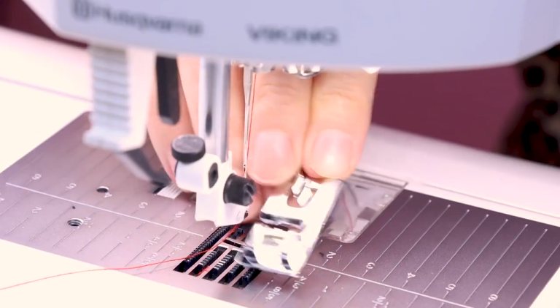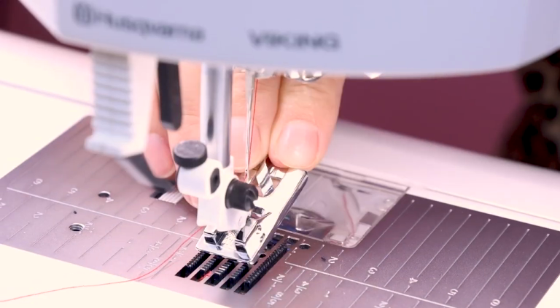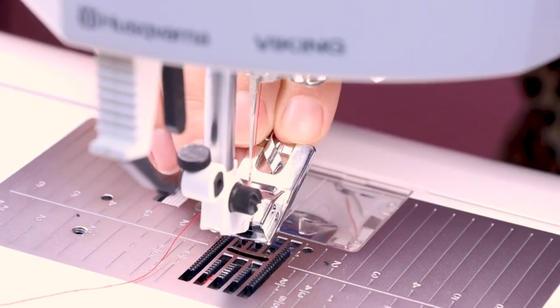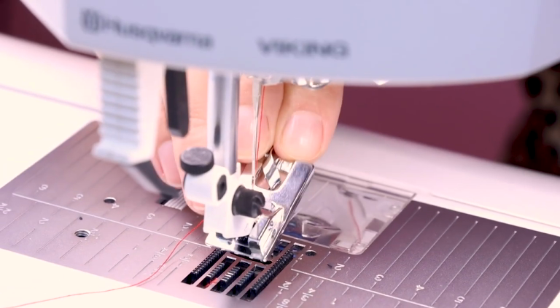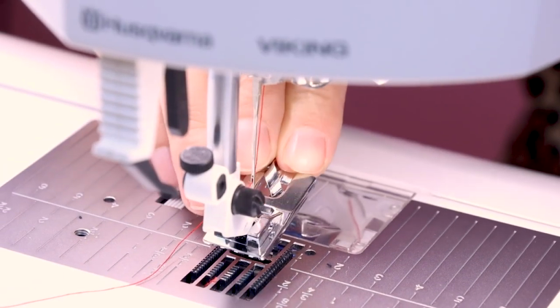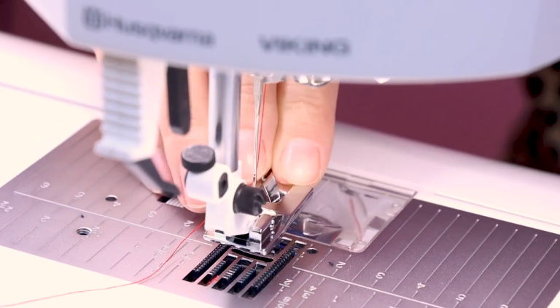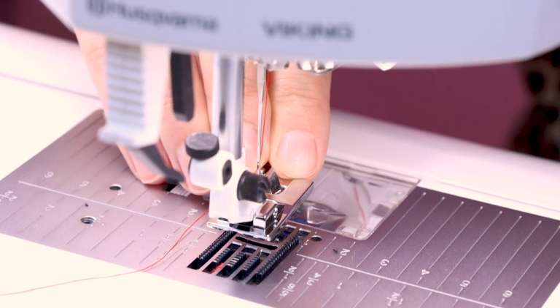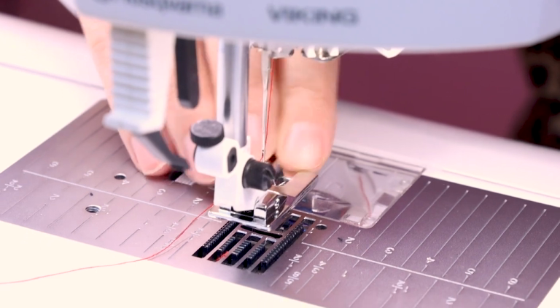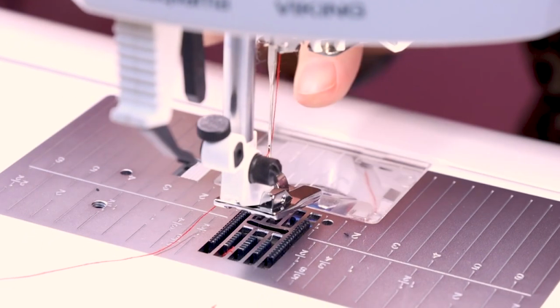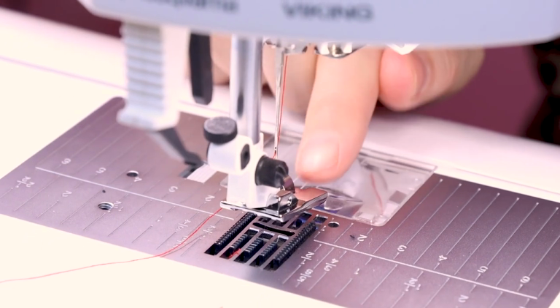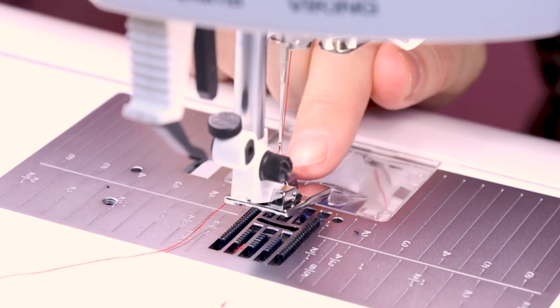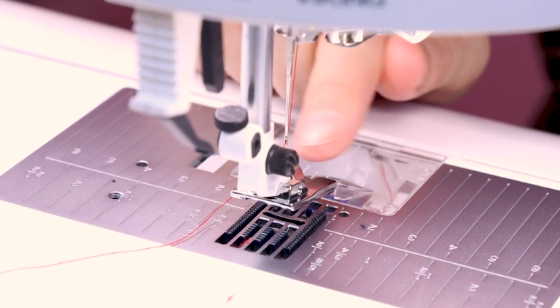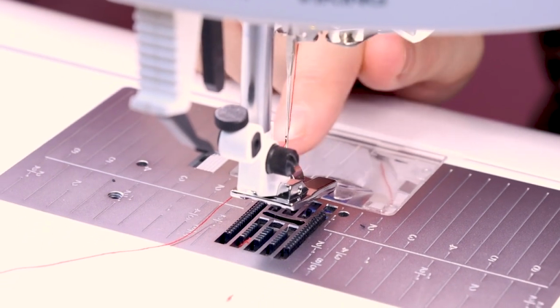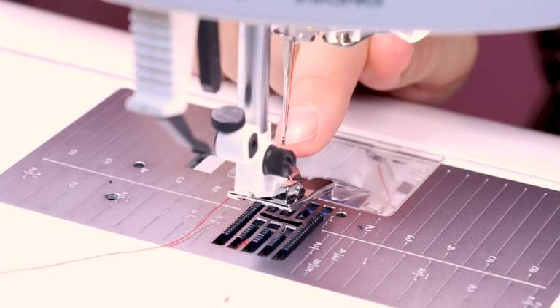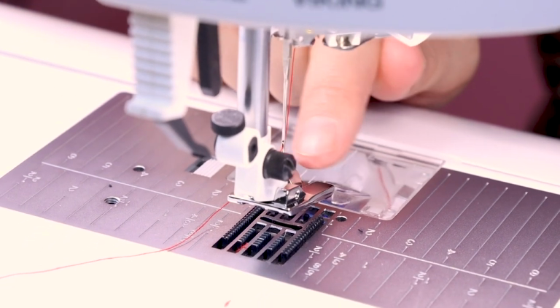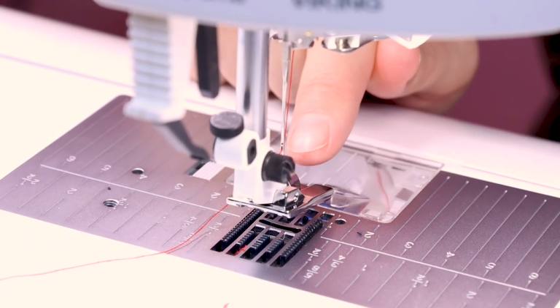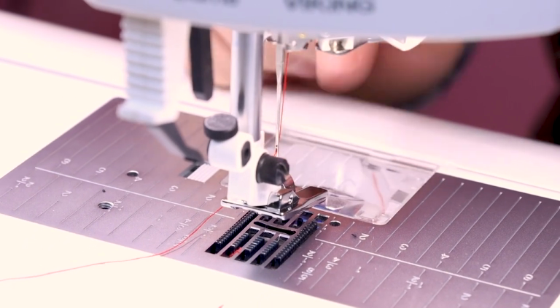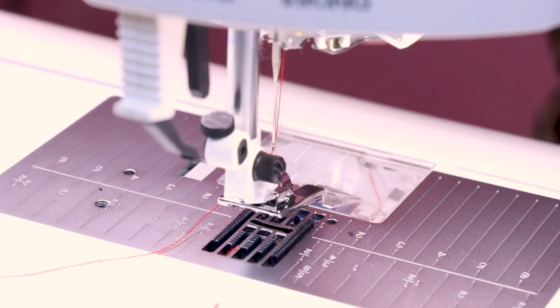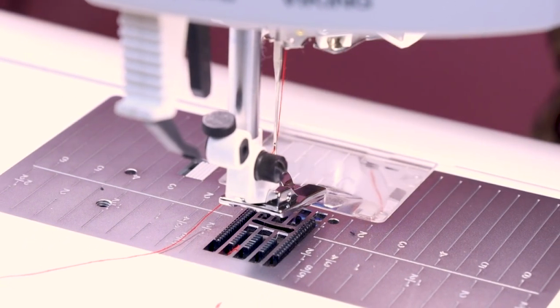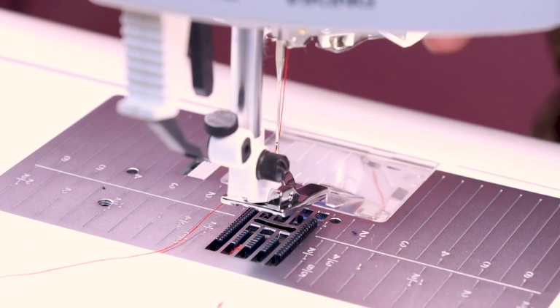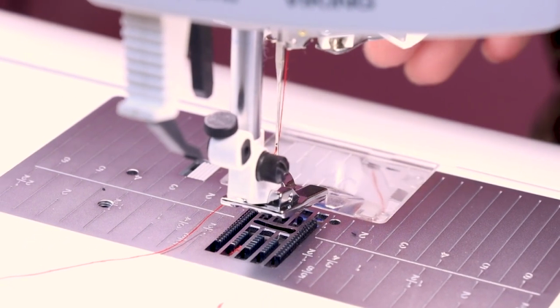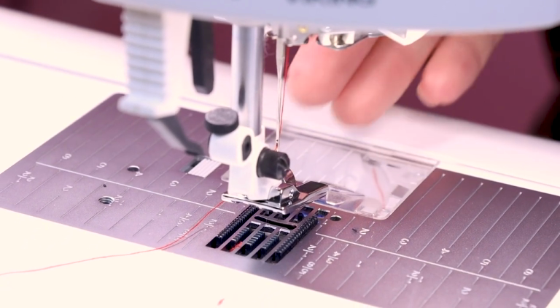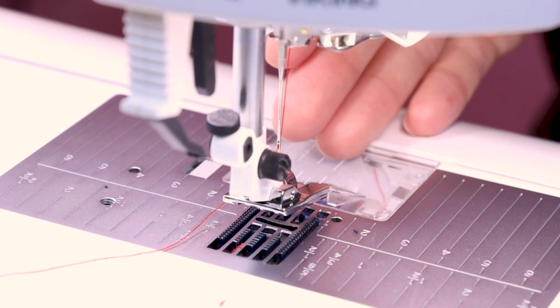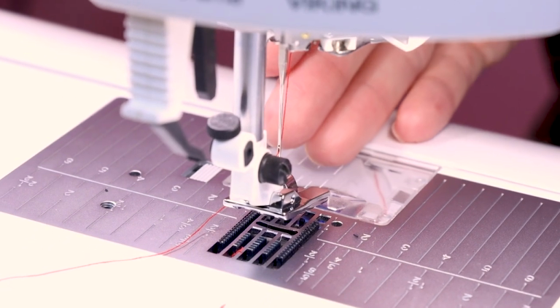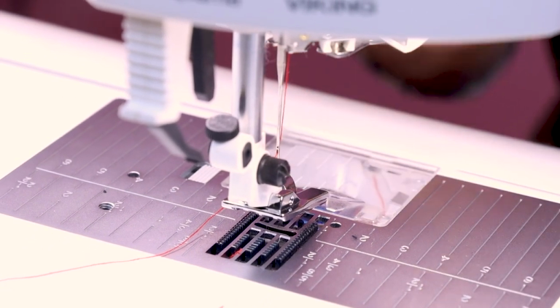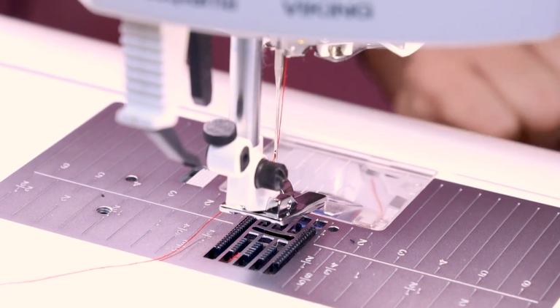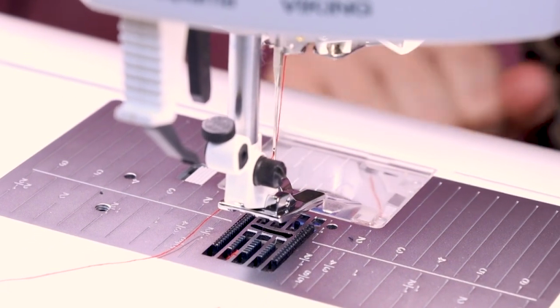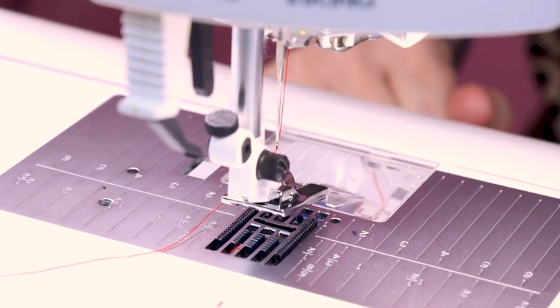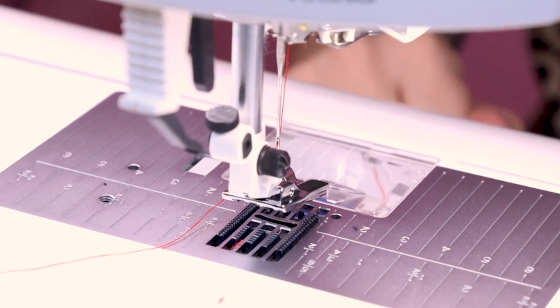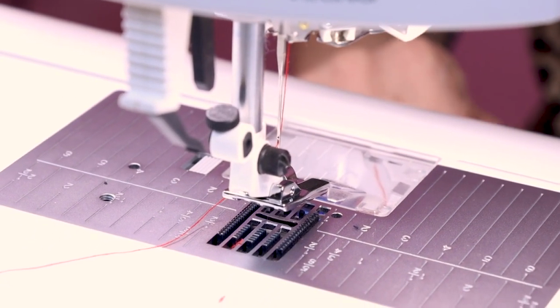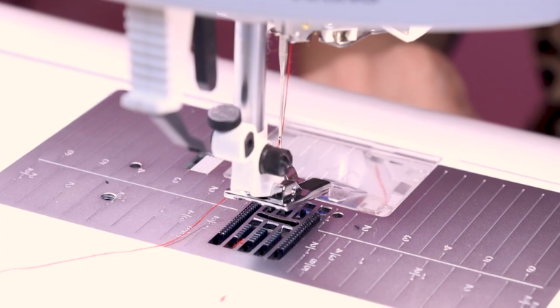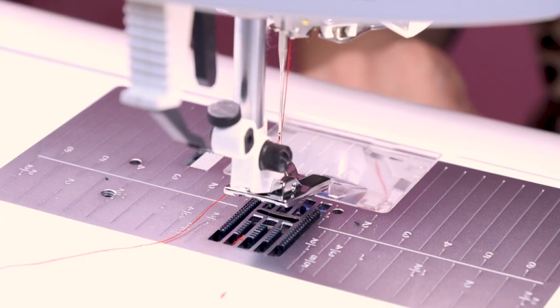When you snap on the foot, make sure that the scroll is facing you — we want the scroll to be in front of us so that way we can feed the fabric into it.